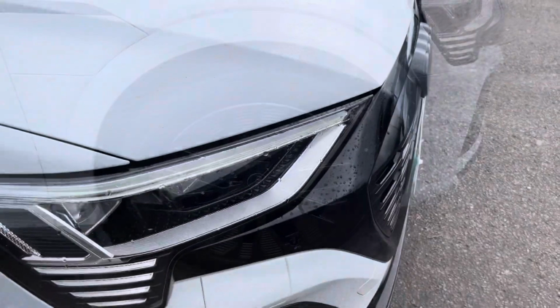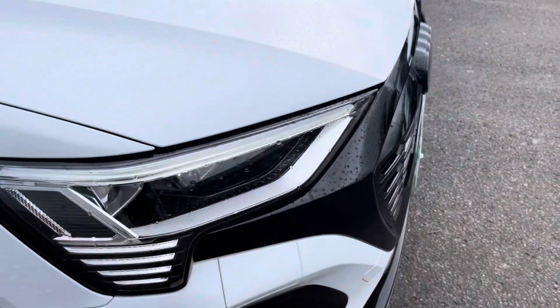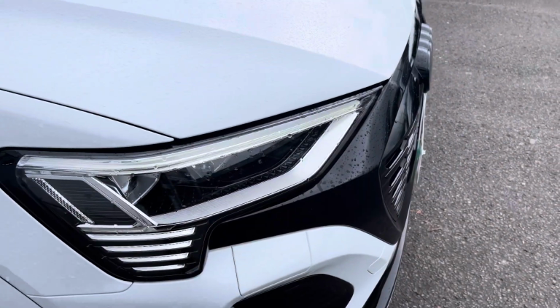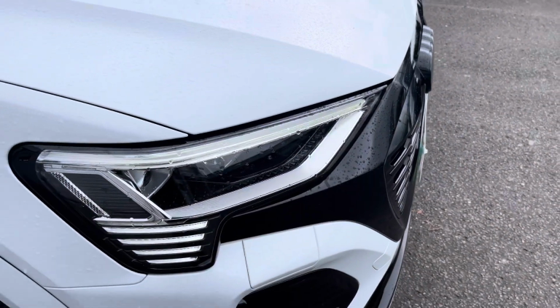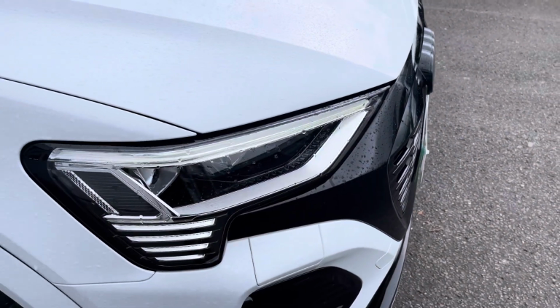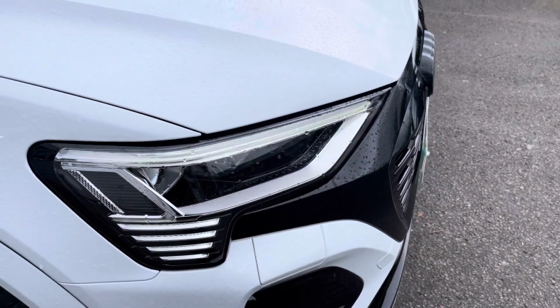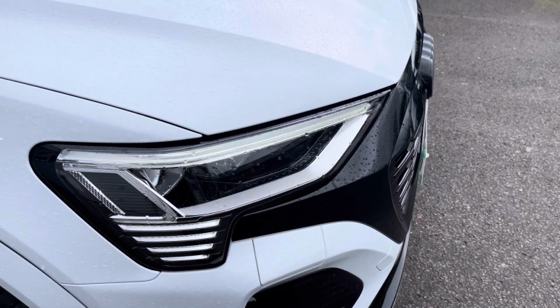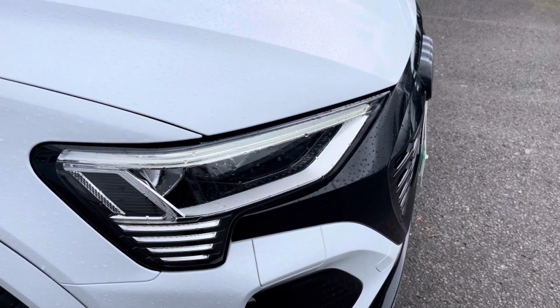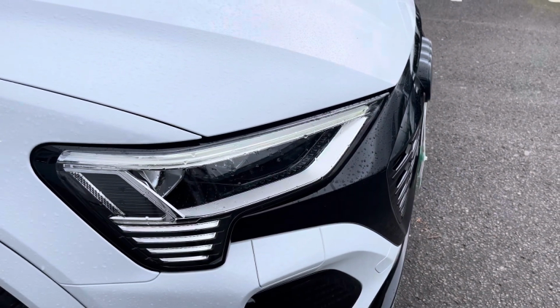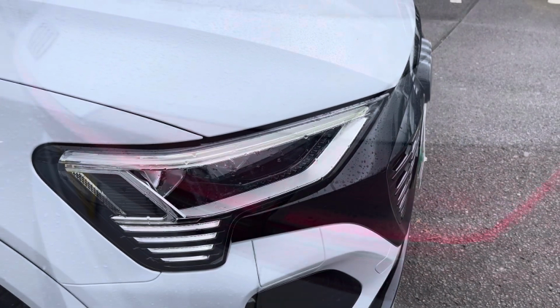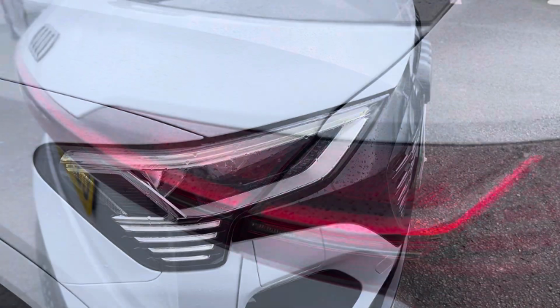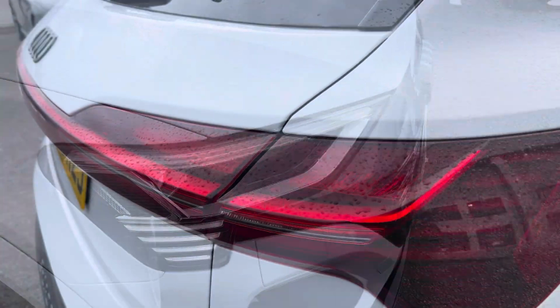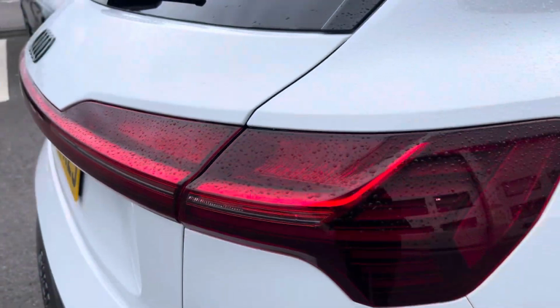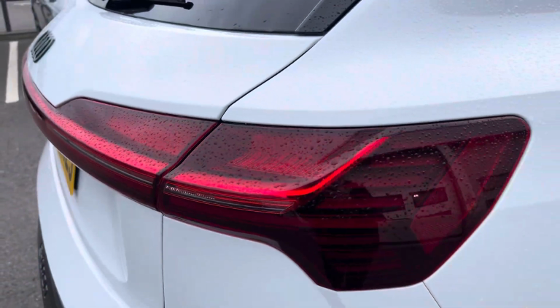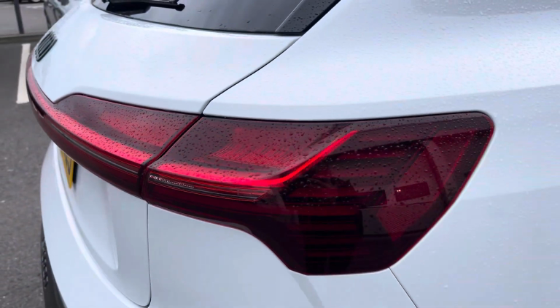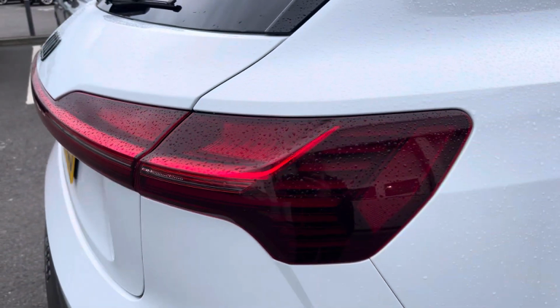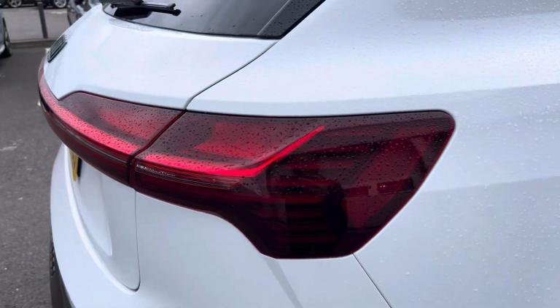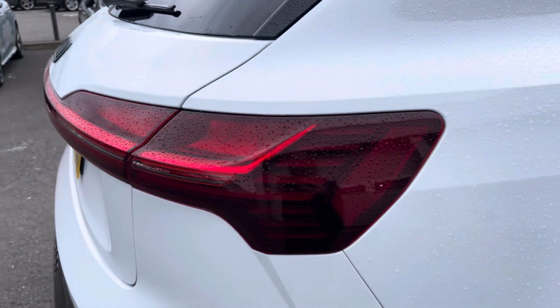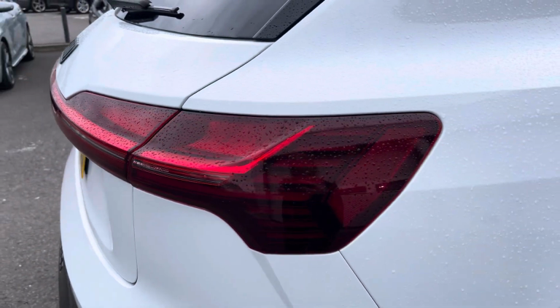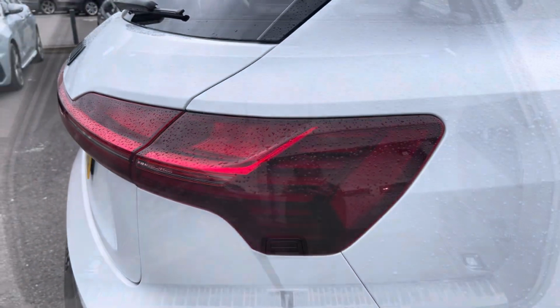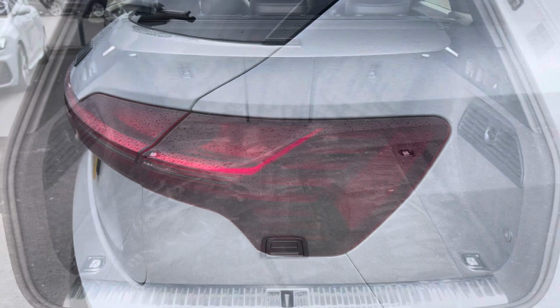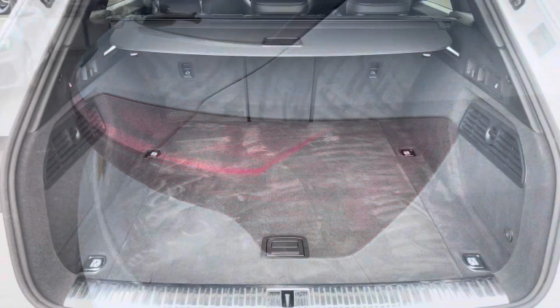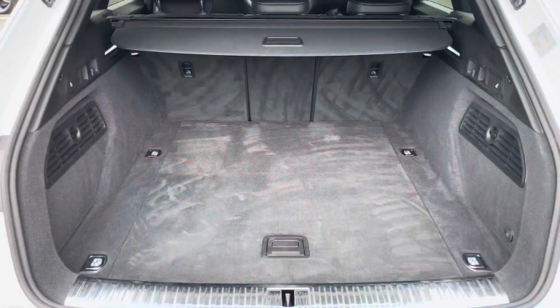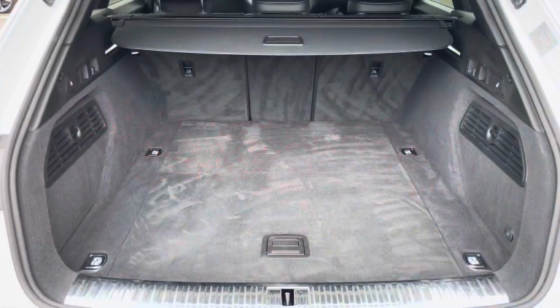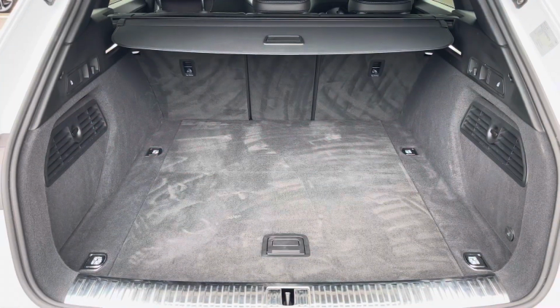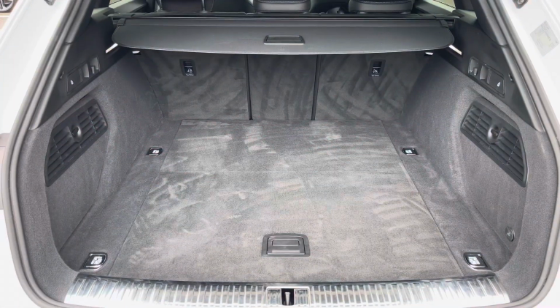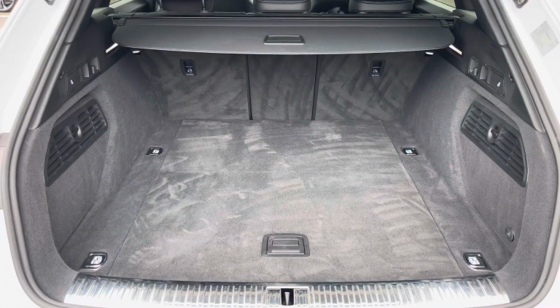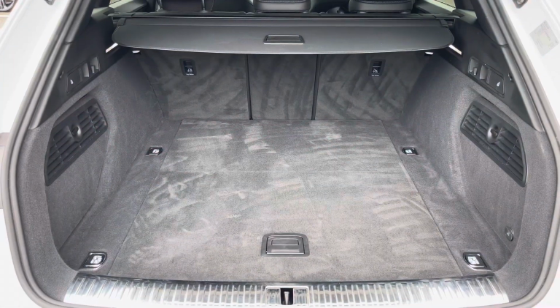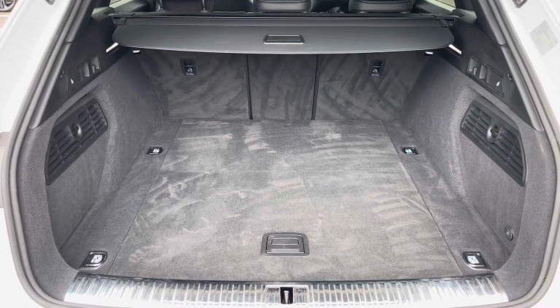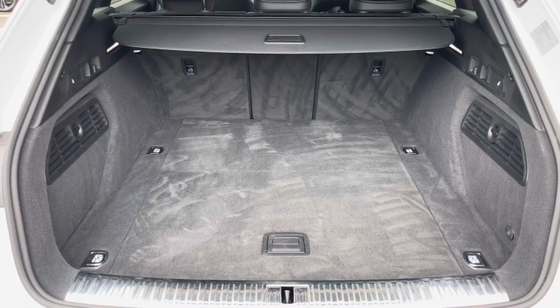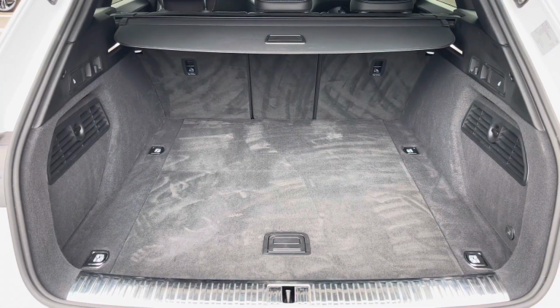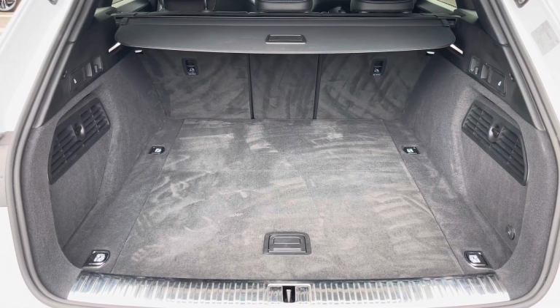Matrix LED headlights and LED rear lights, which are really illuminating, and enough room inside the boot for four adult-sized suitcases to be placed in.